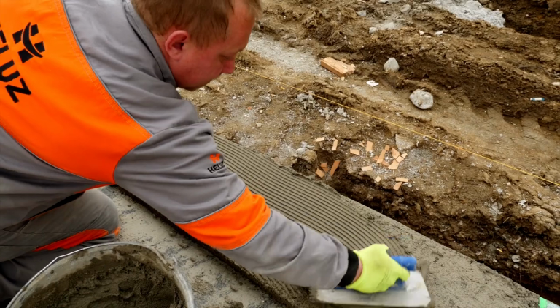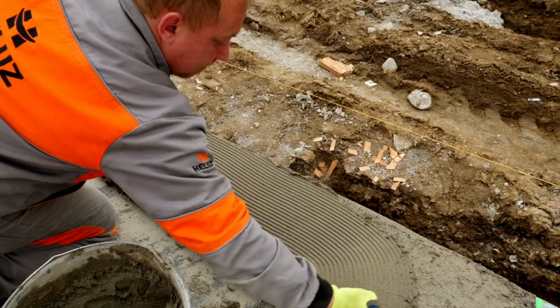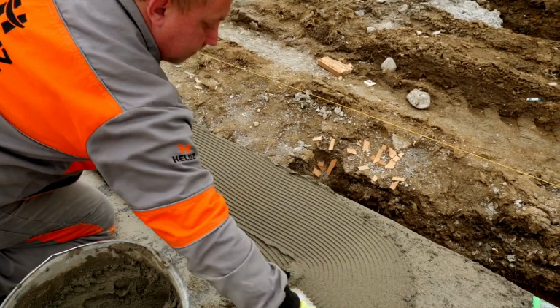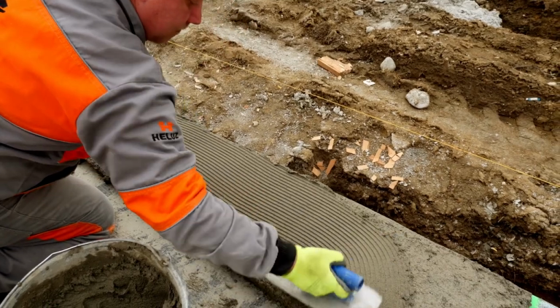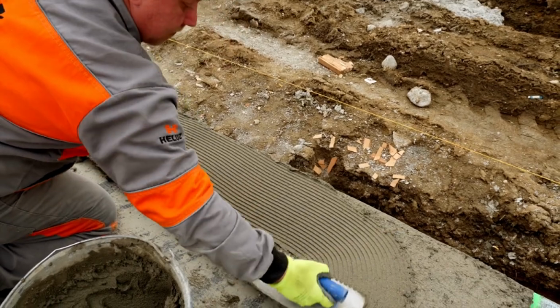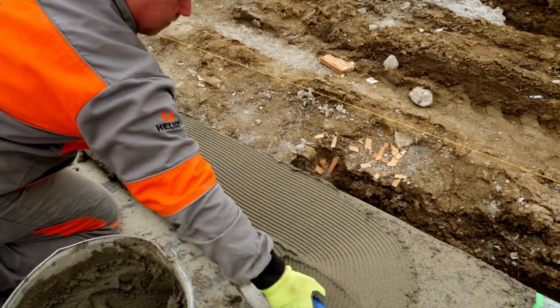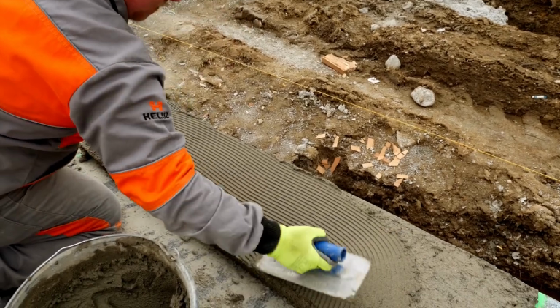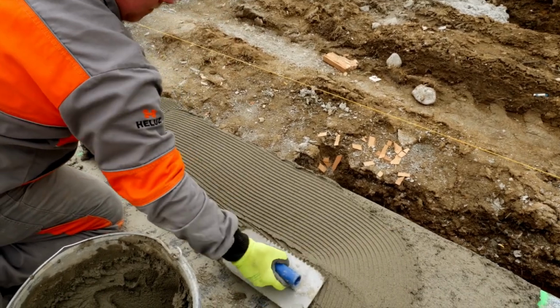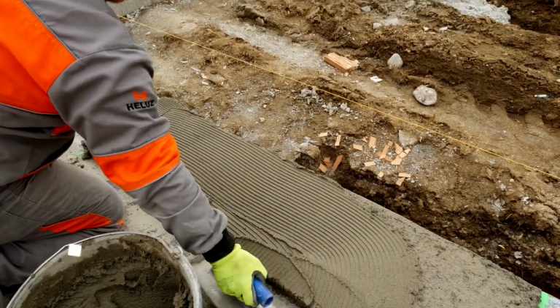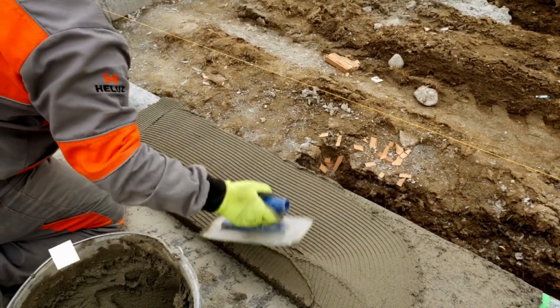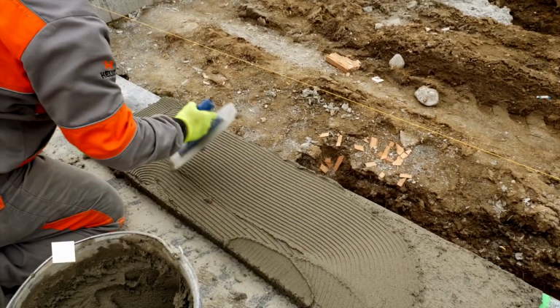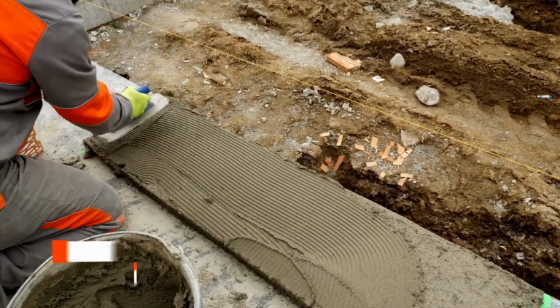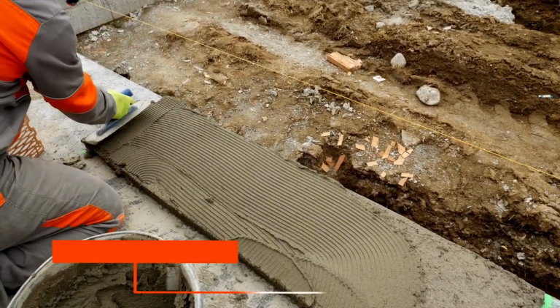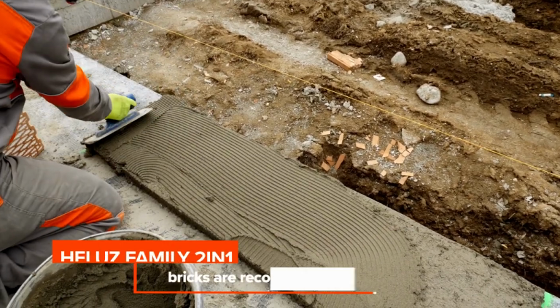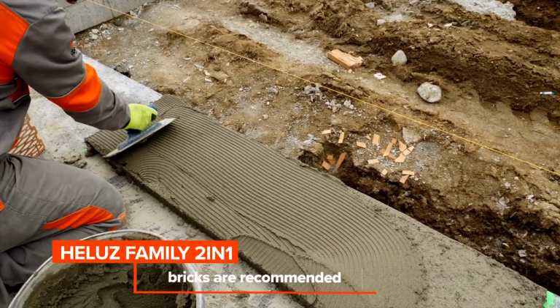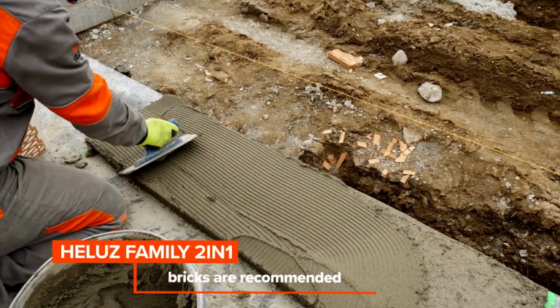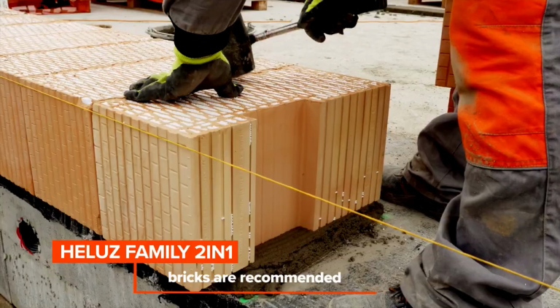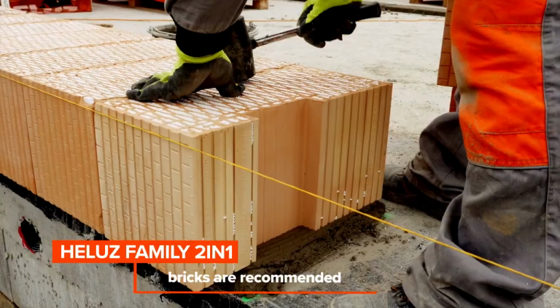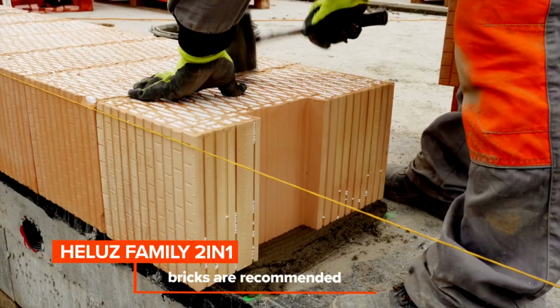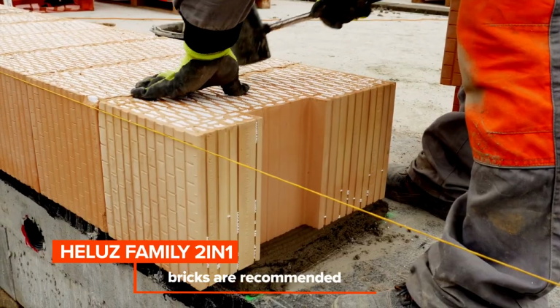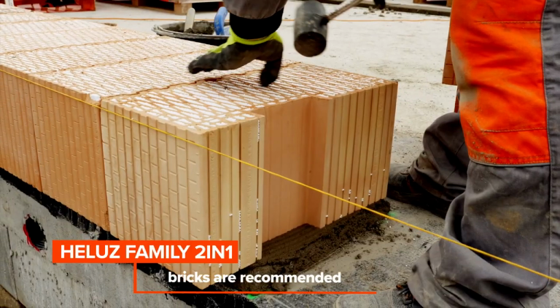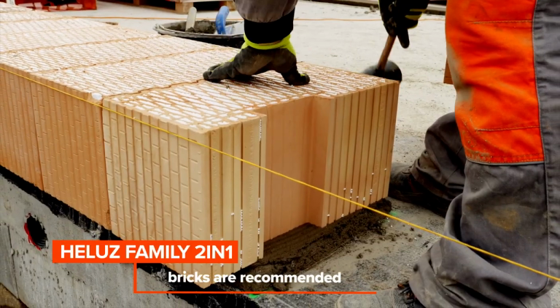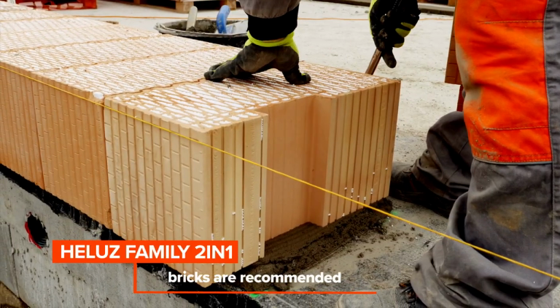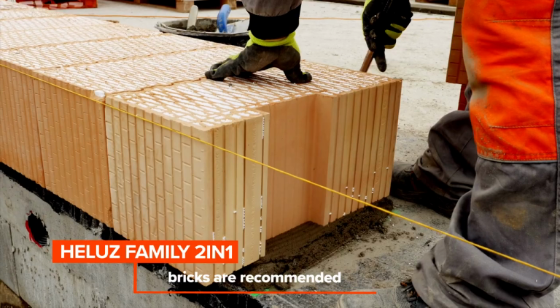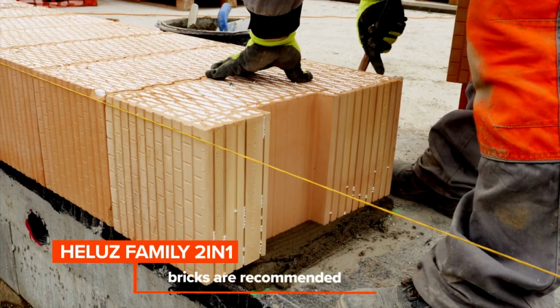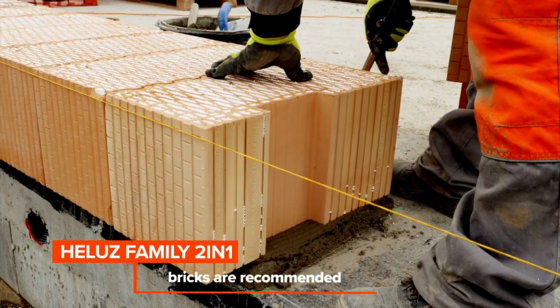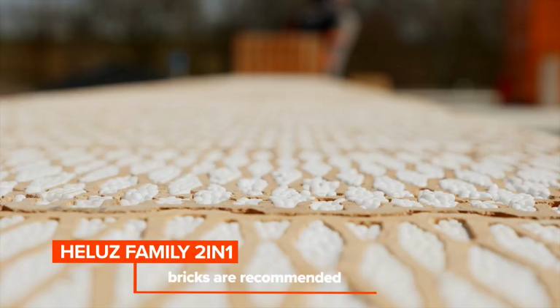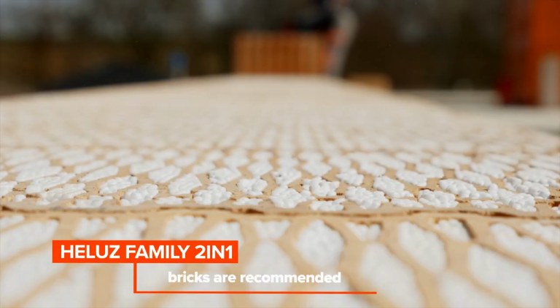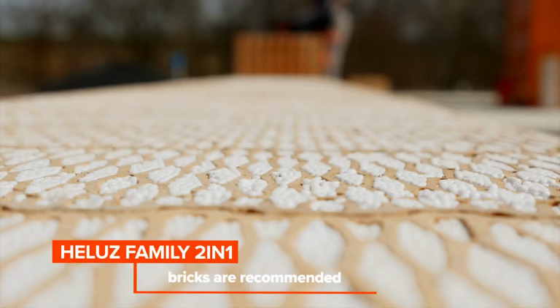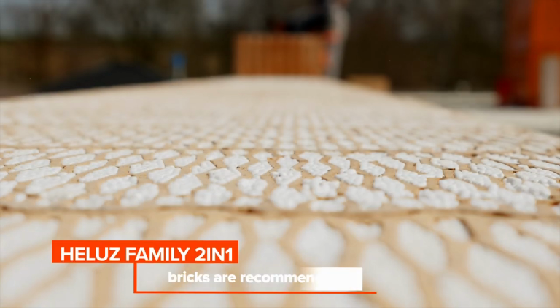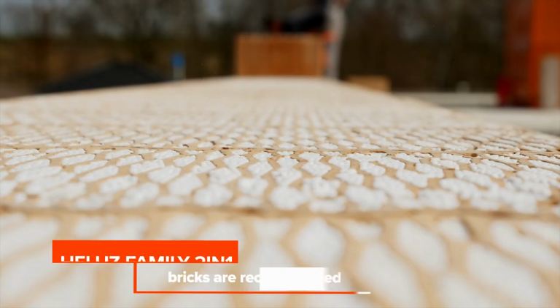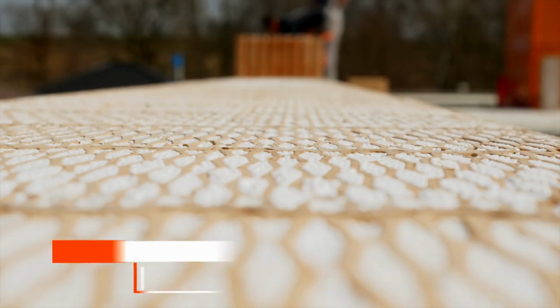To eliminate heat loss, we recommend using Hellu's family two-in-one bricks to lay the first course of masonry.